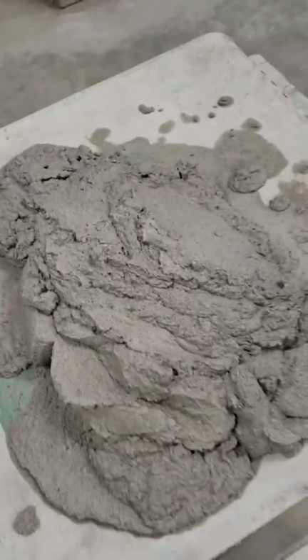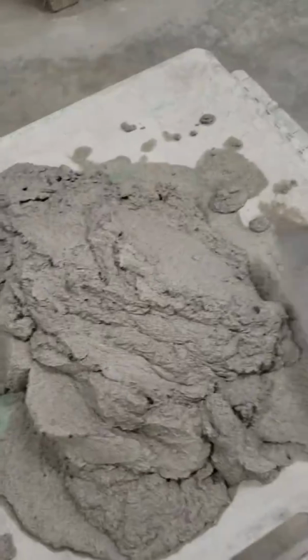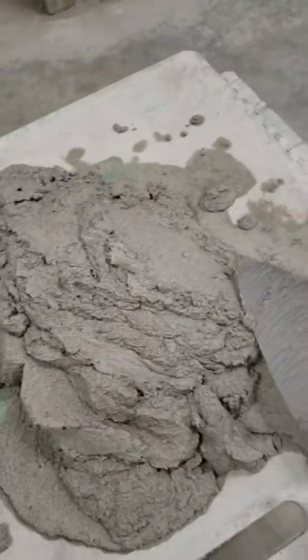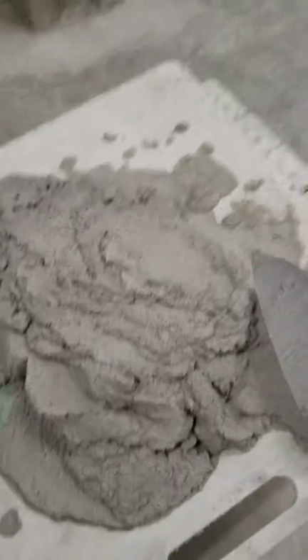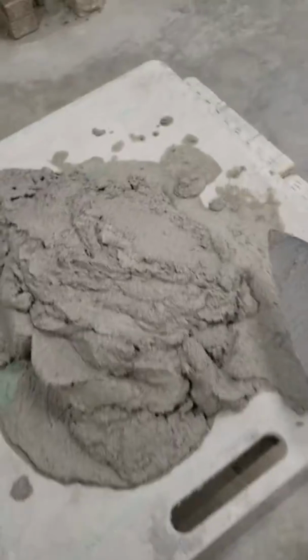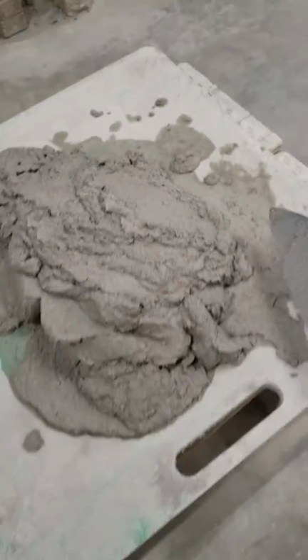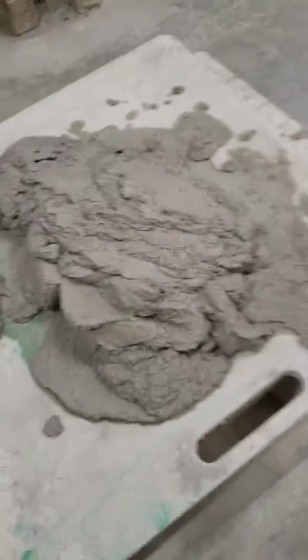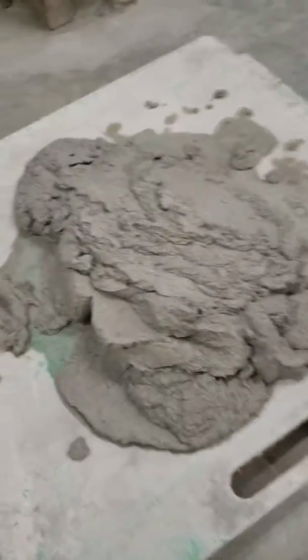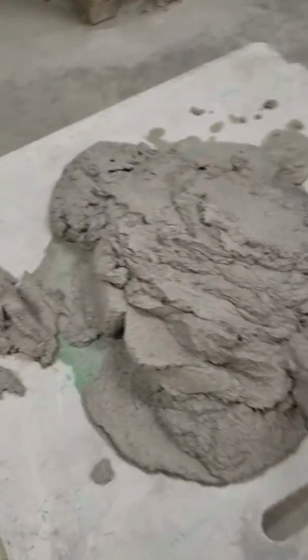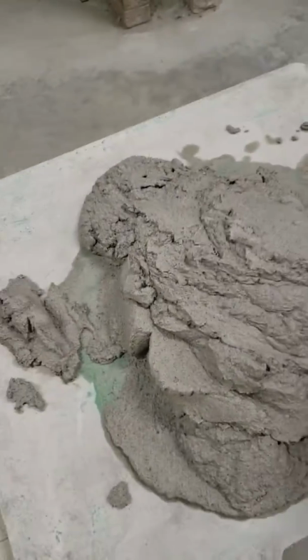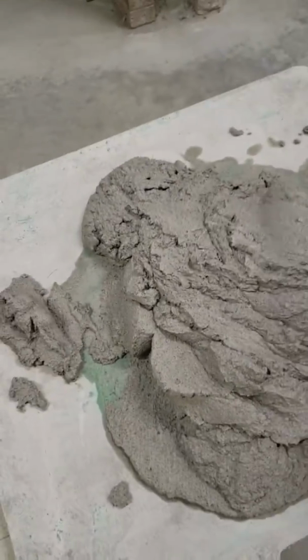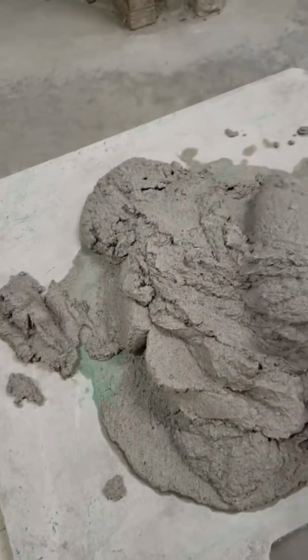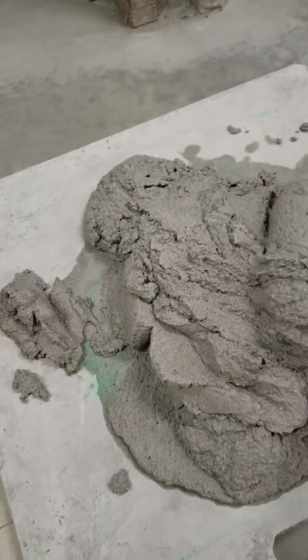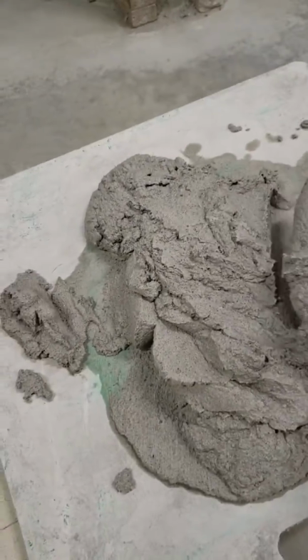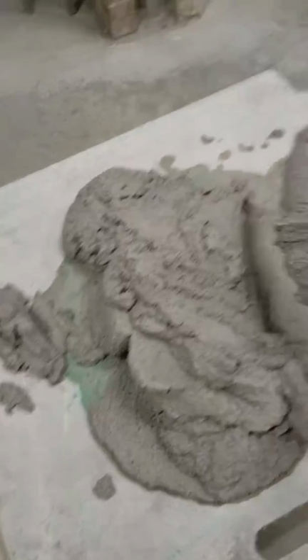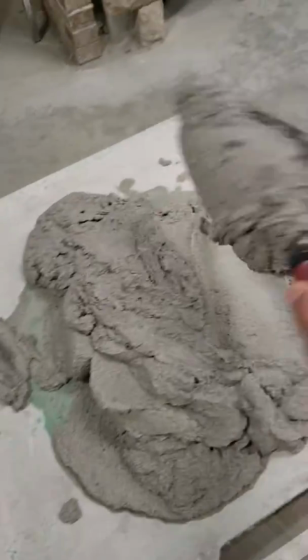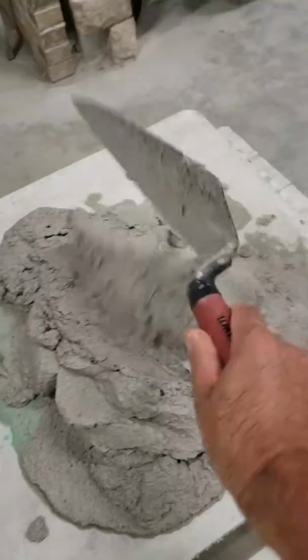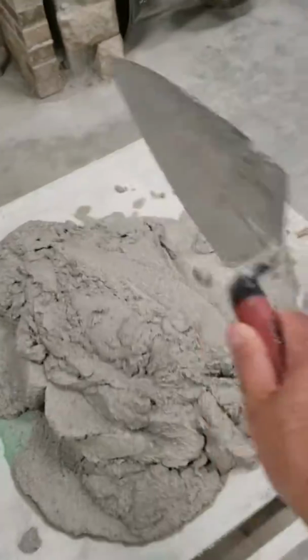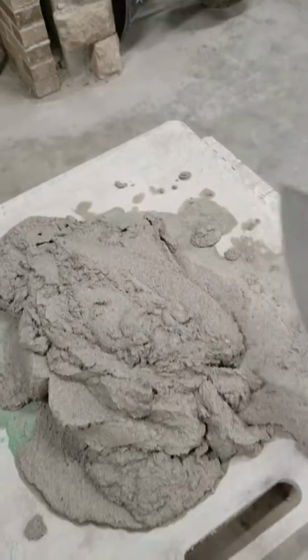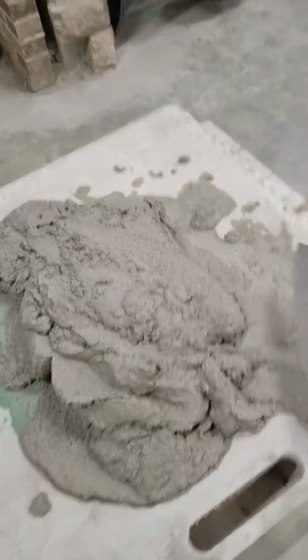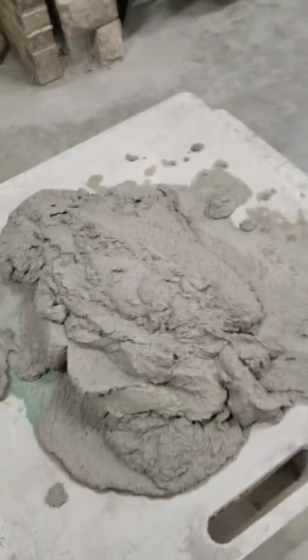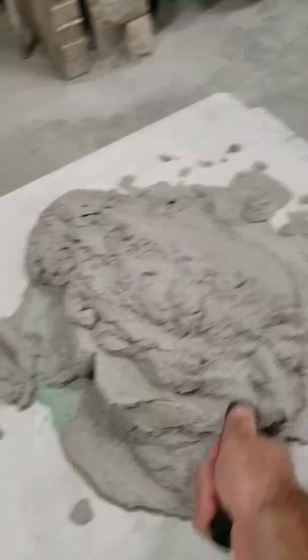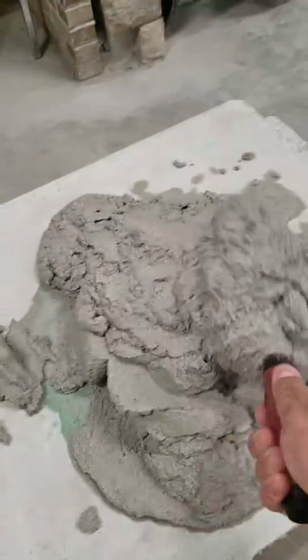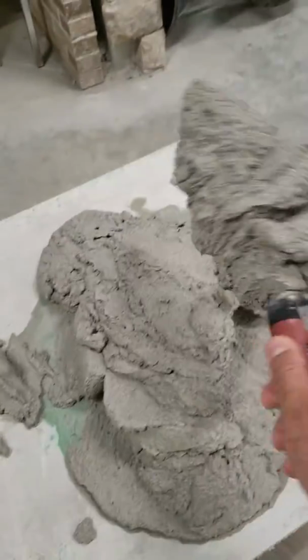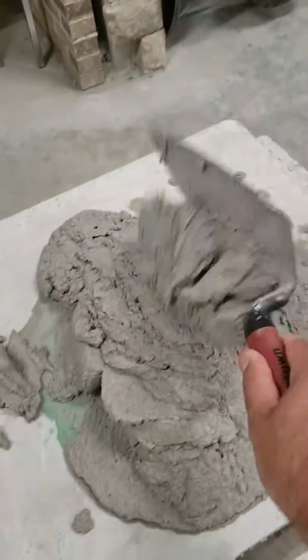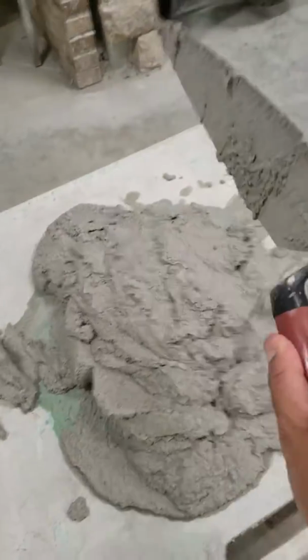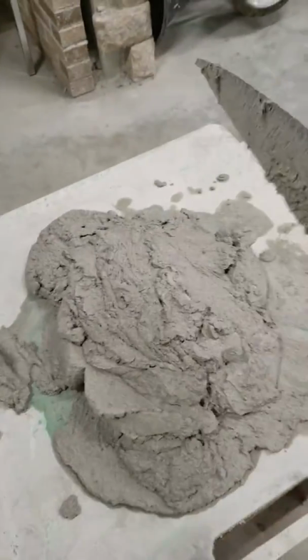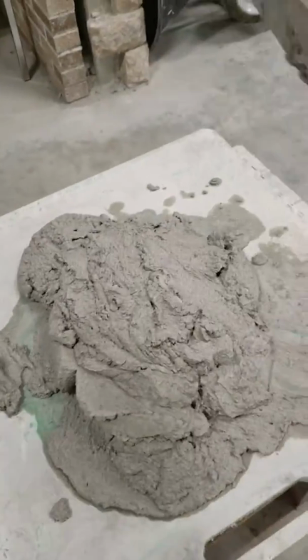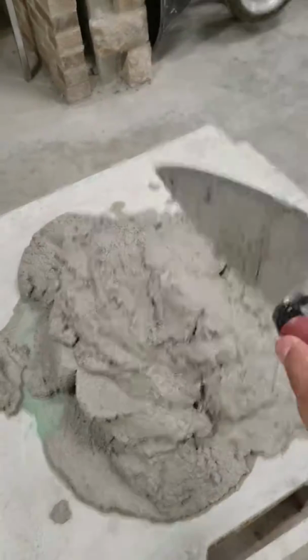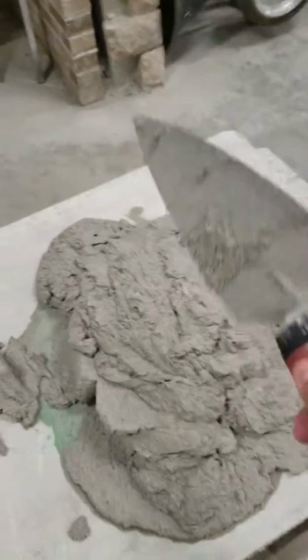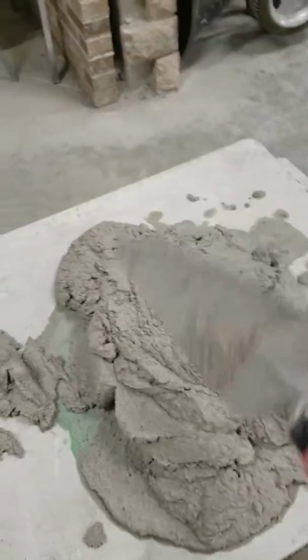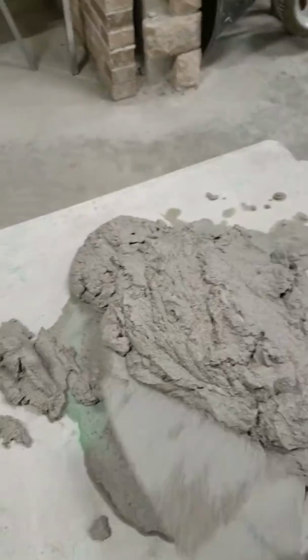And the way you mix it: from under, over, under, over — into a ball.